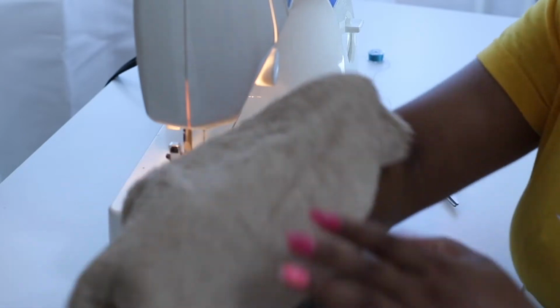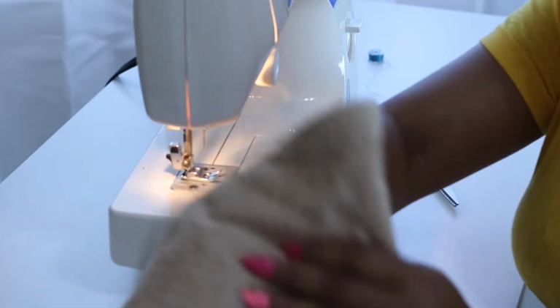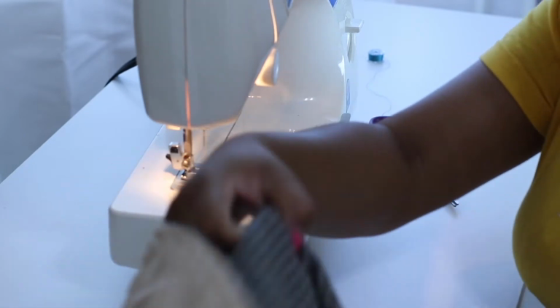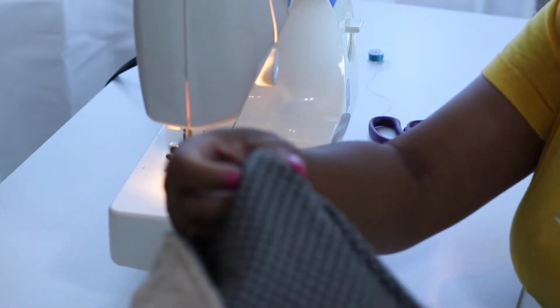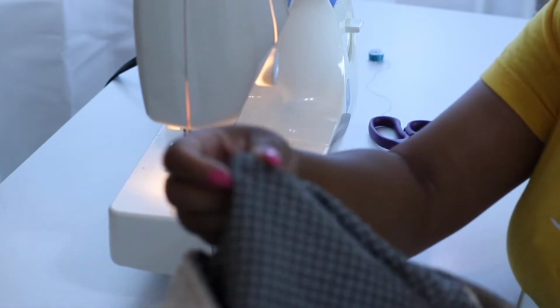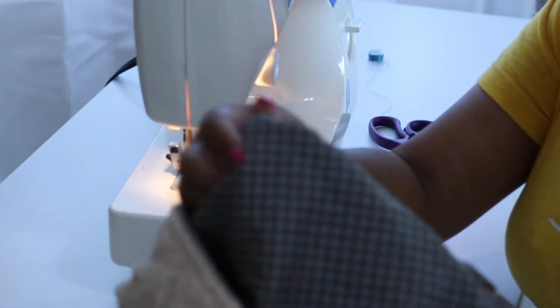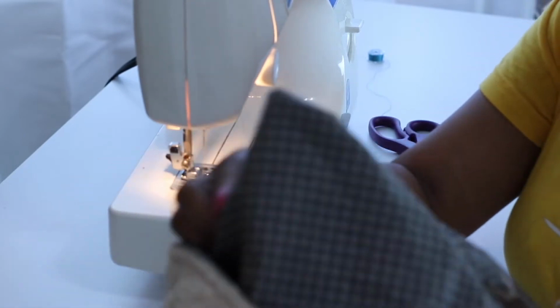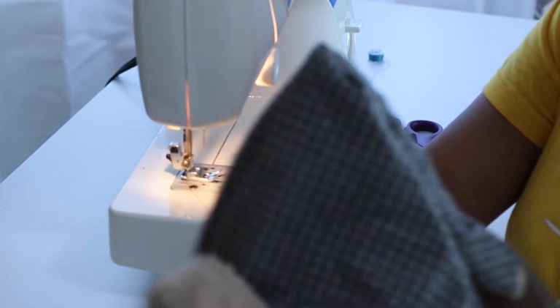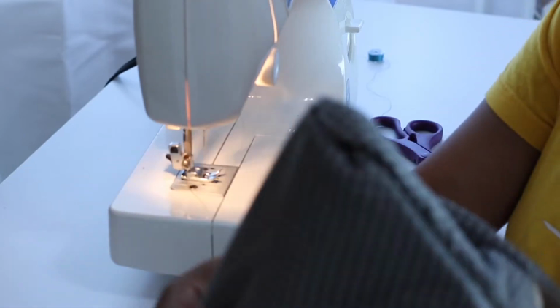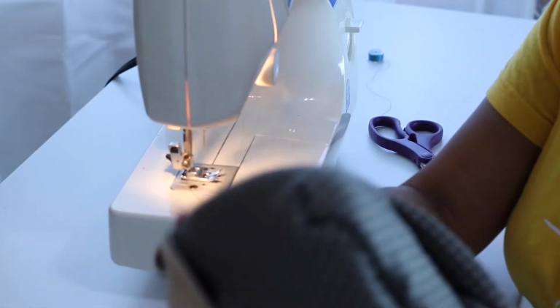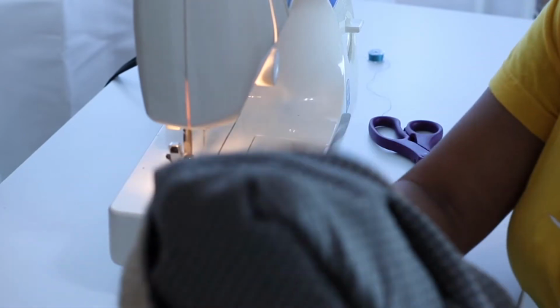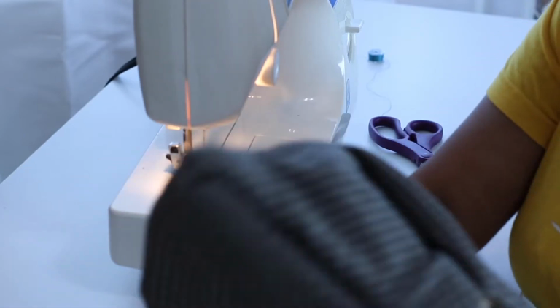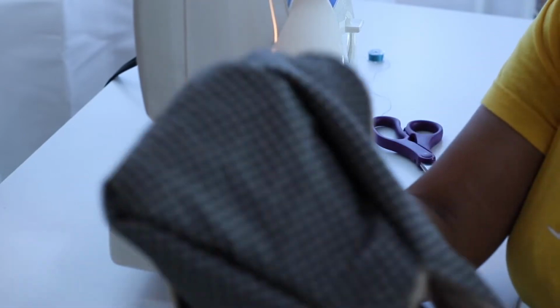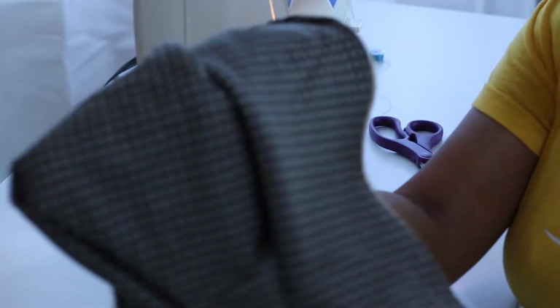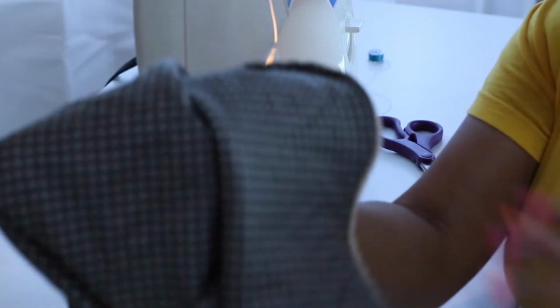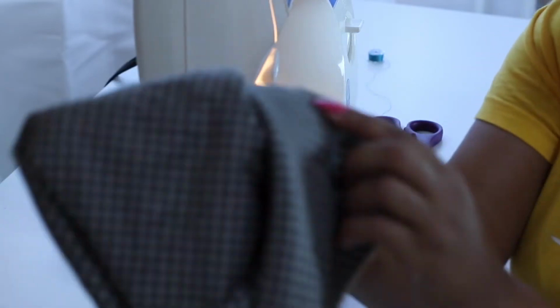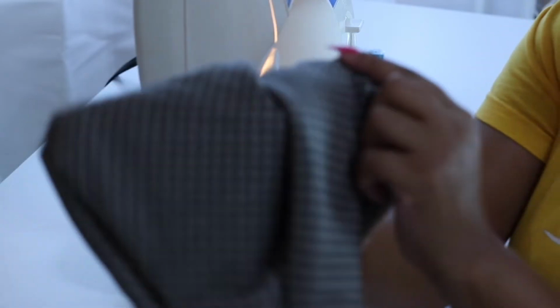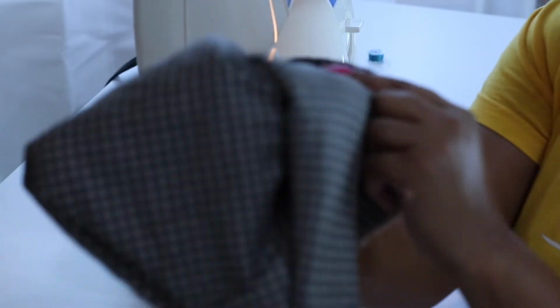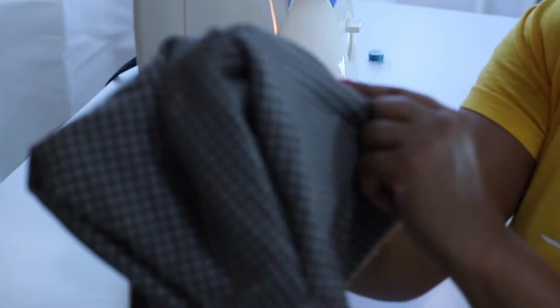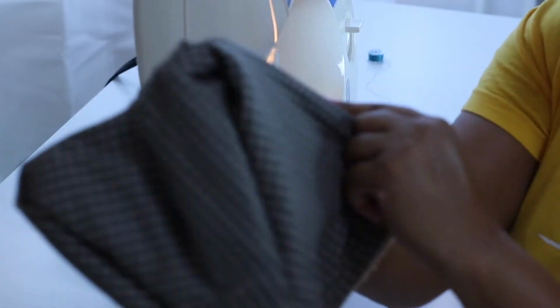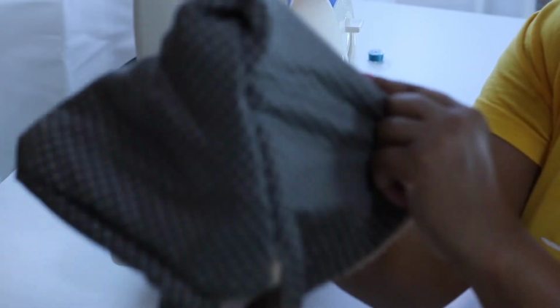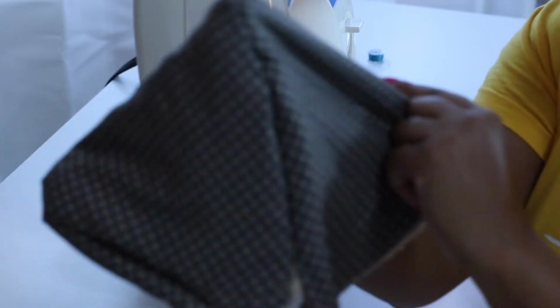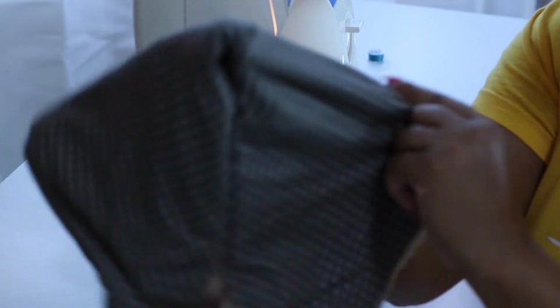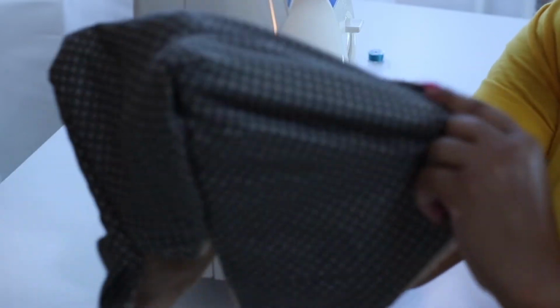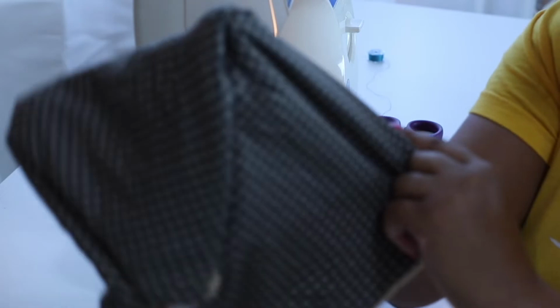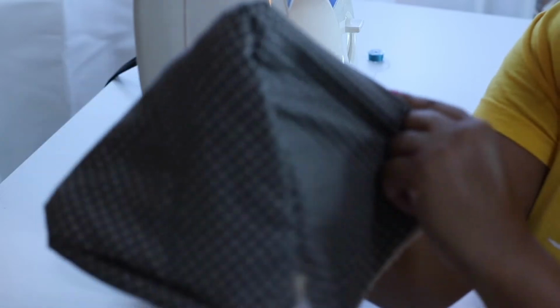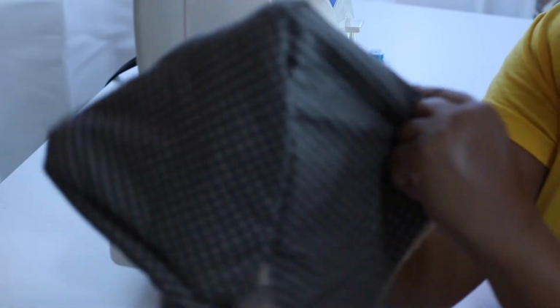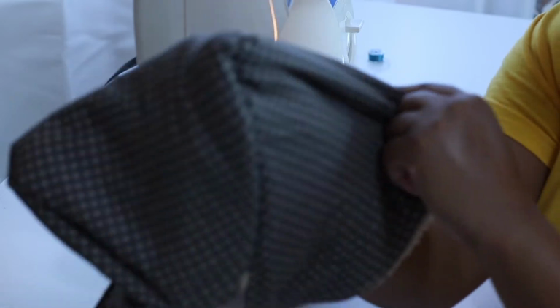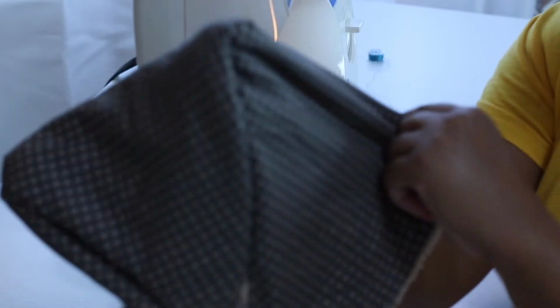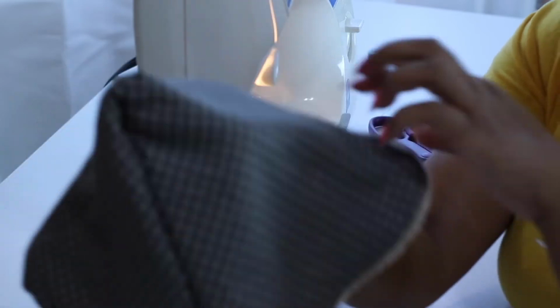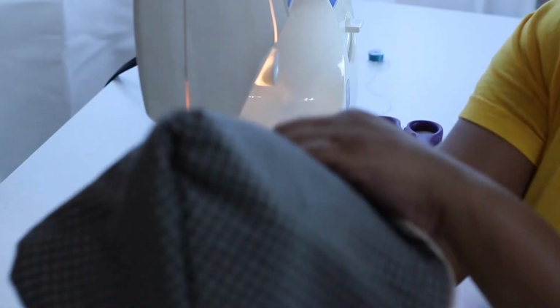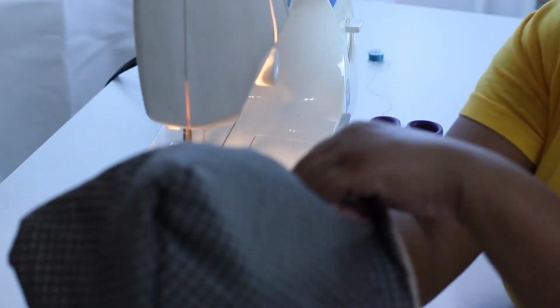And that's it! You can go ahead and turn your cap right side out and get right to deep conditioning.